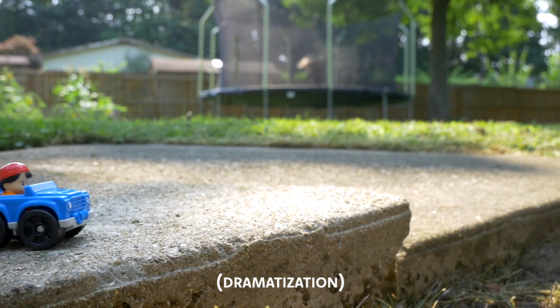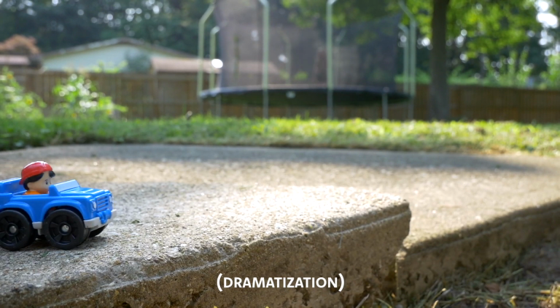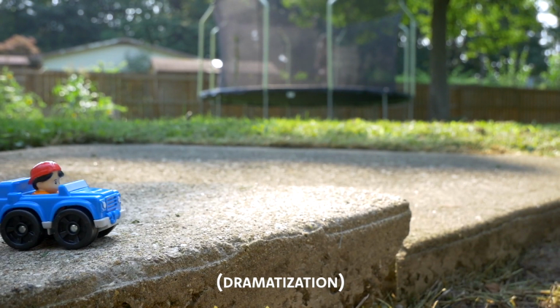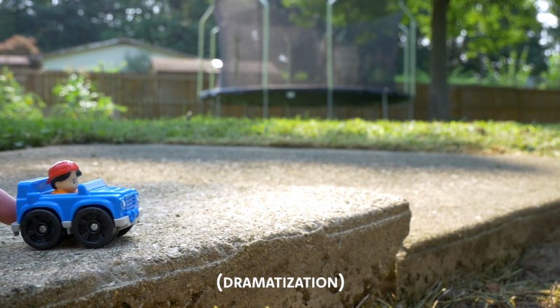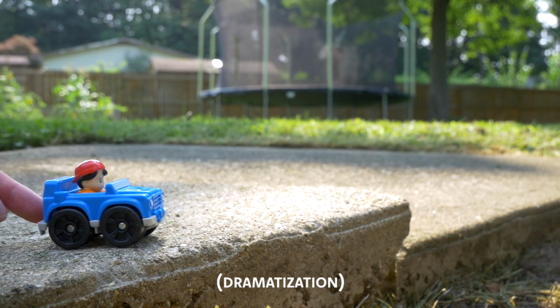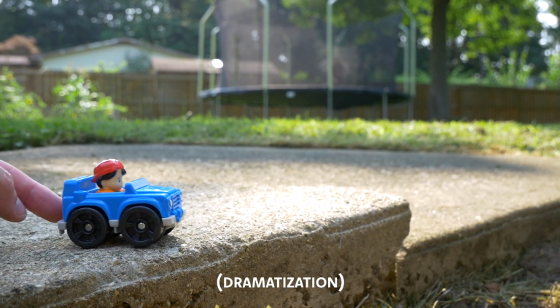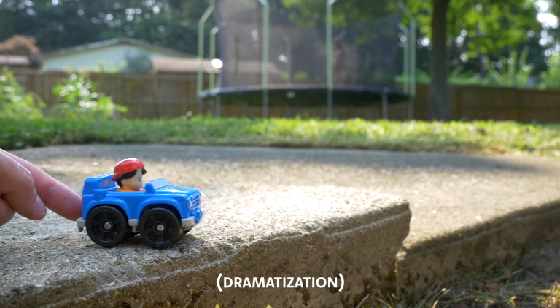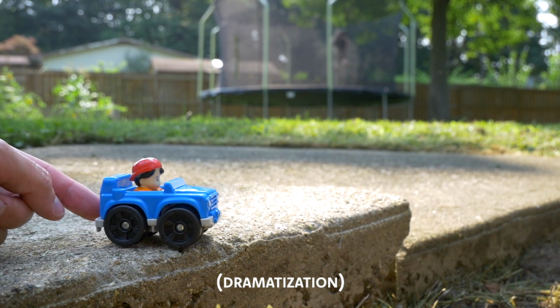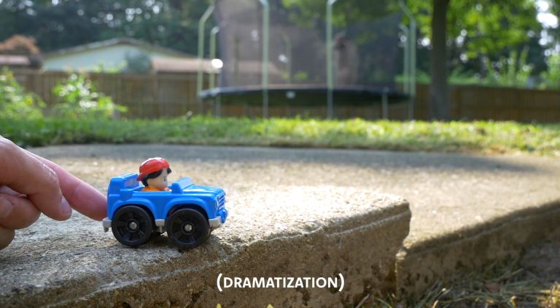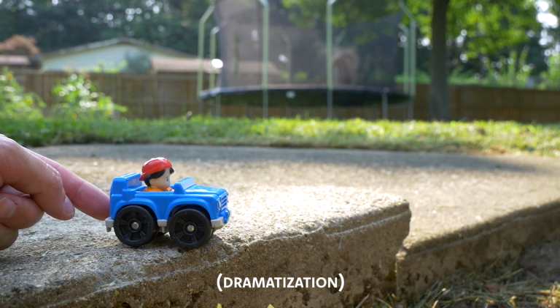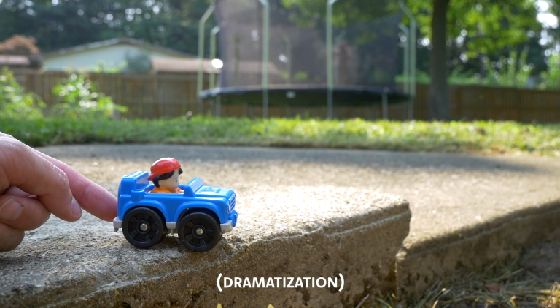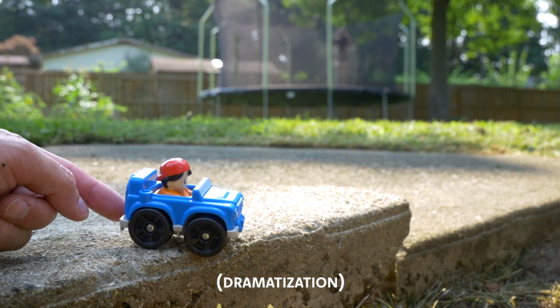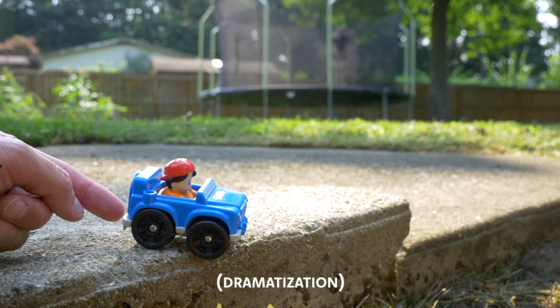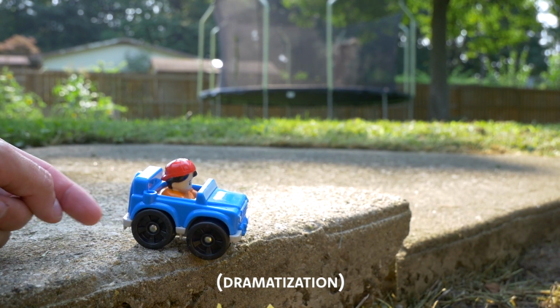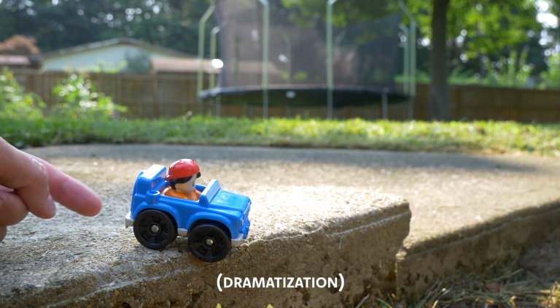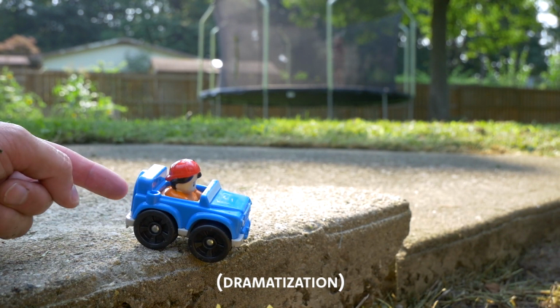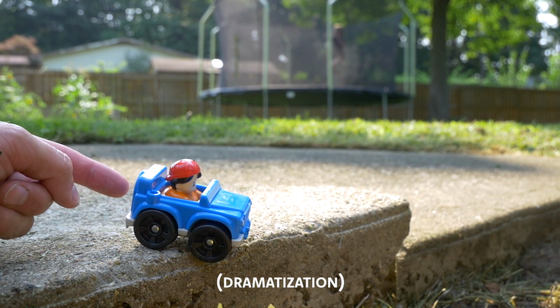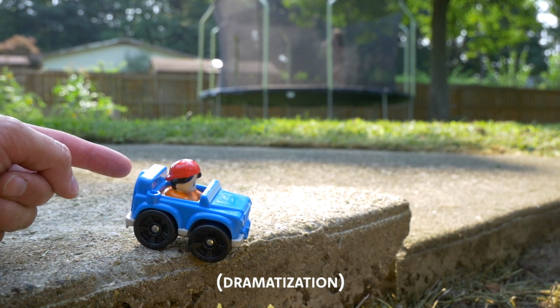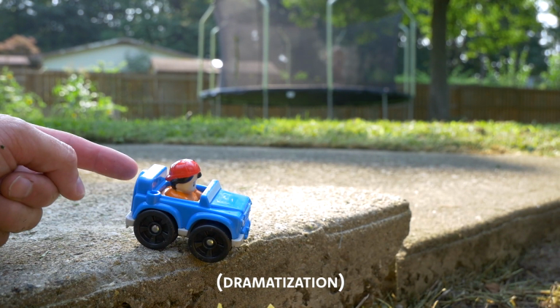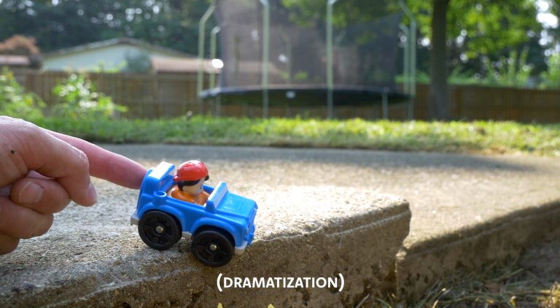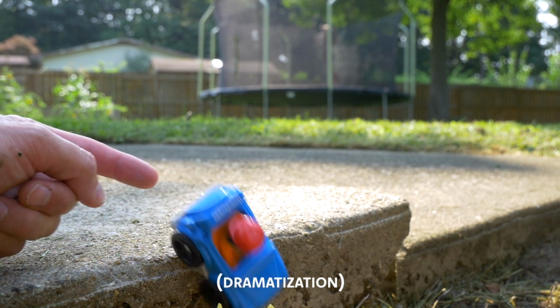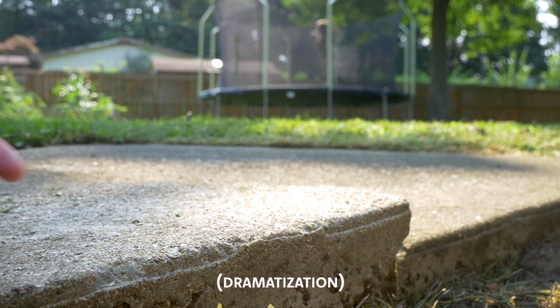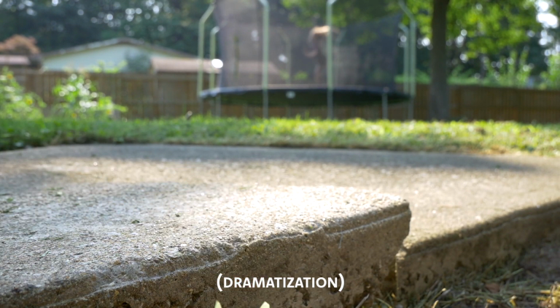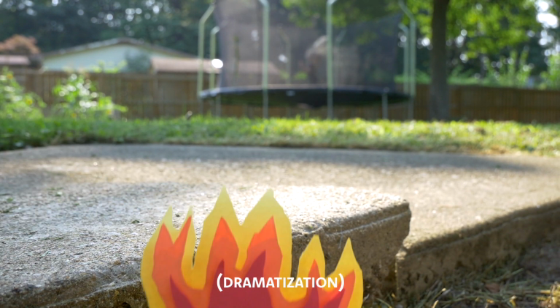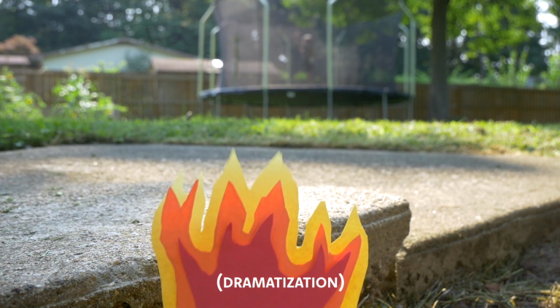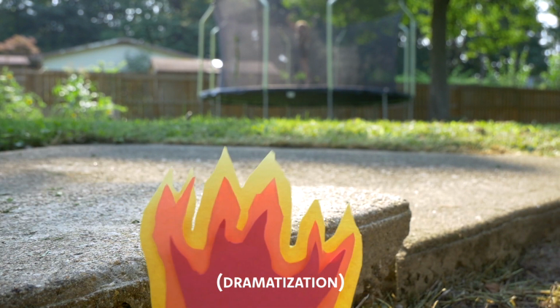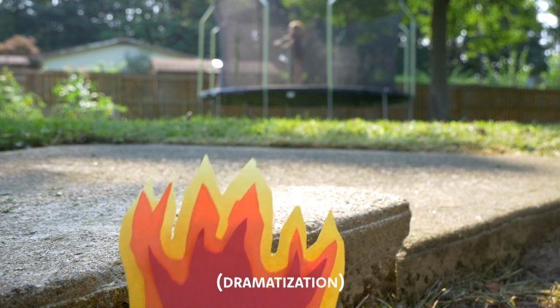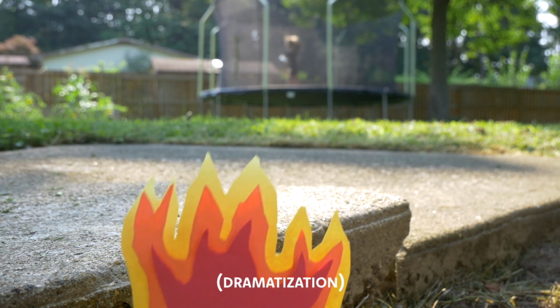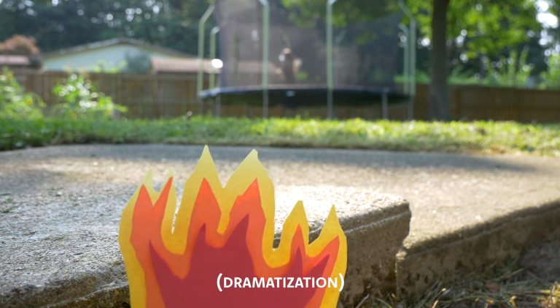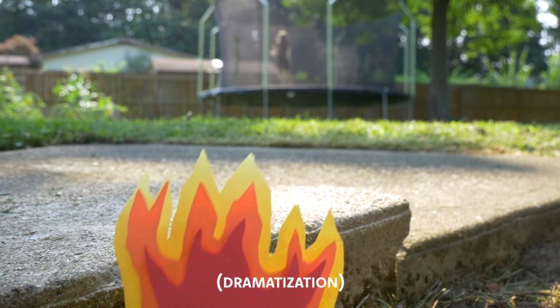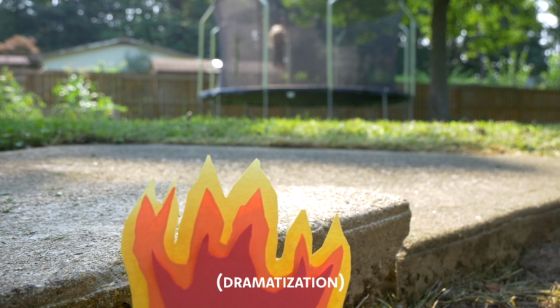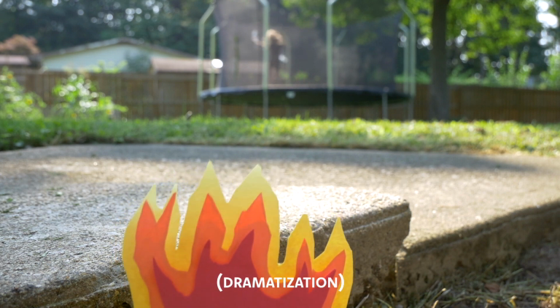I'll just park next to this crater. Ah! Why did I park next to the crater?